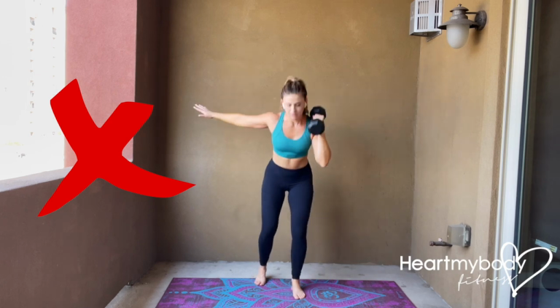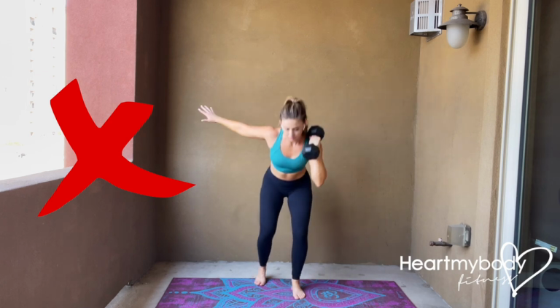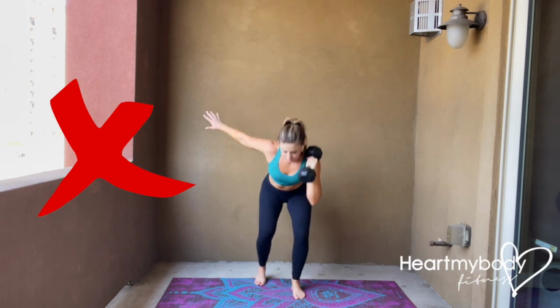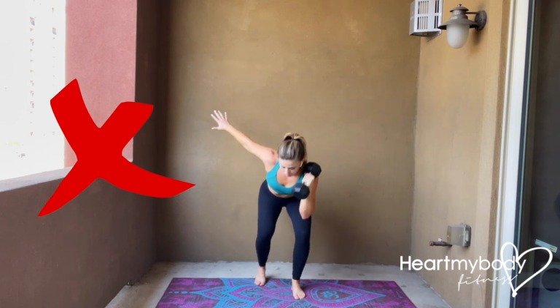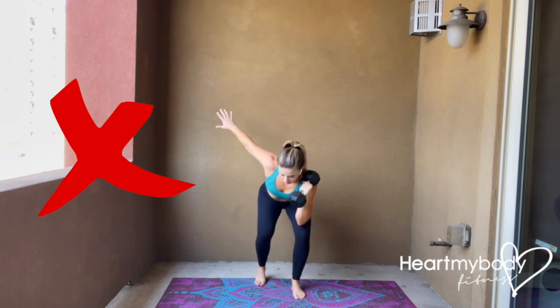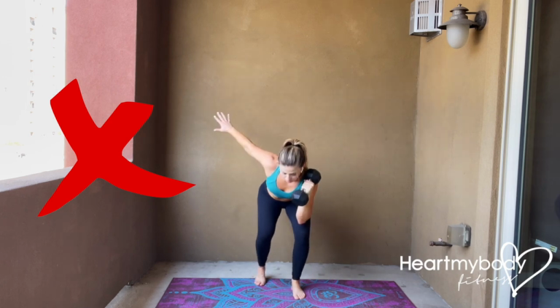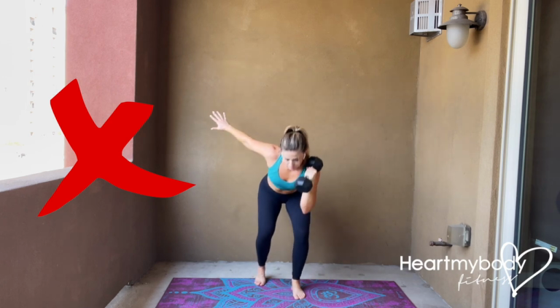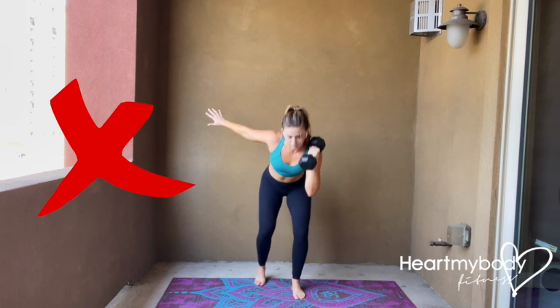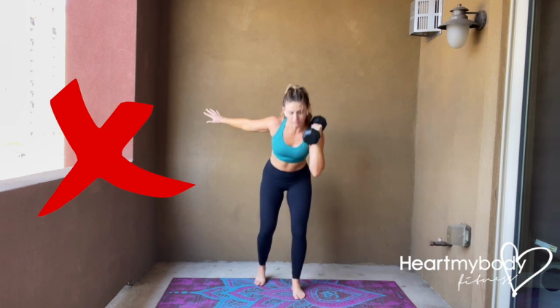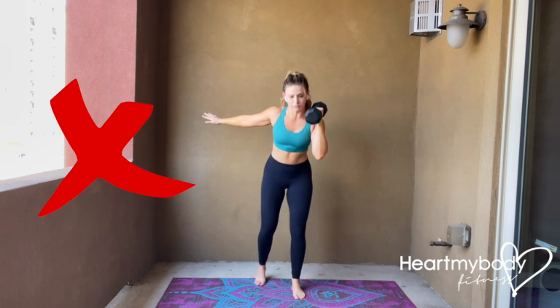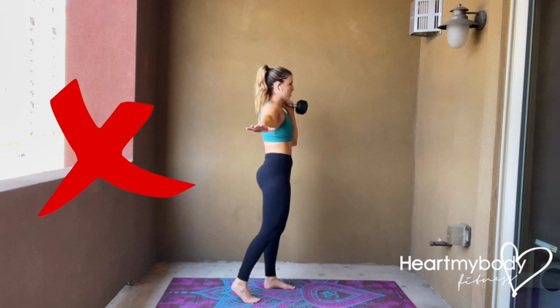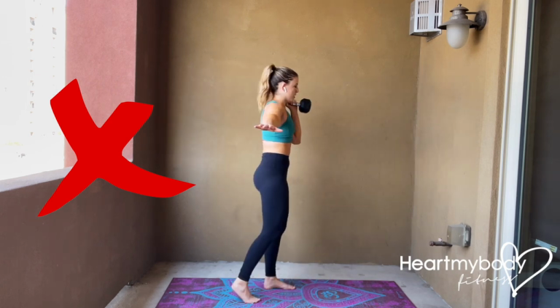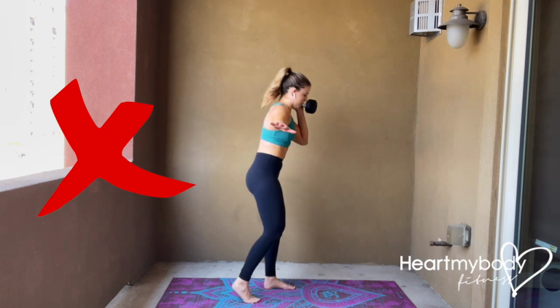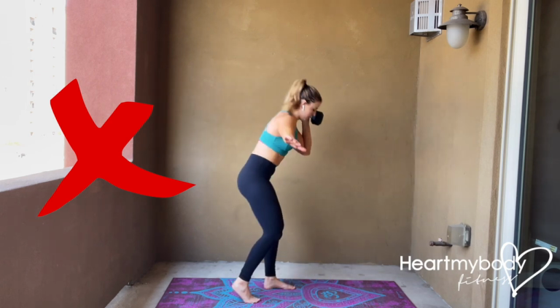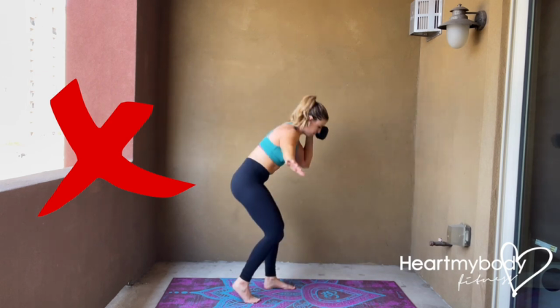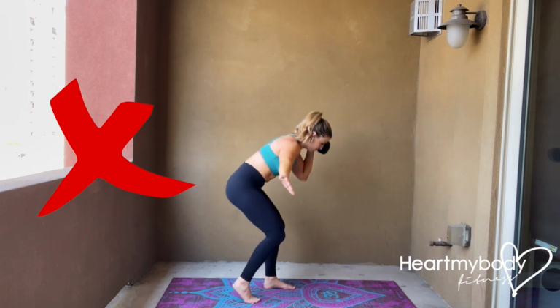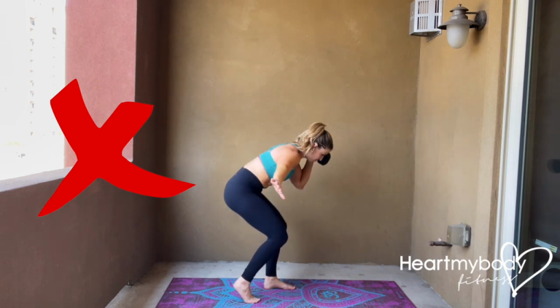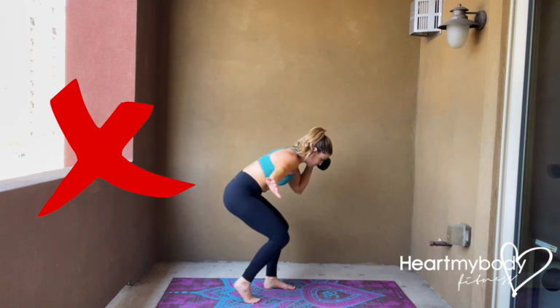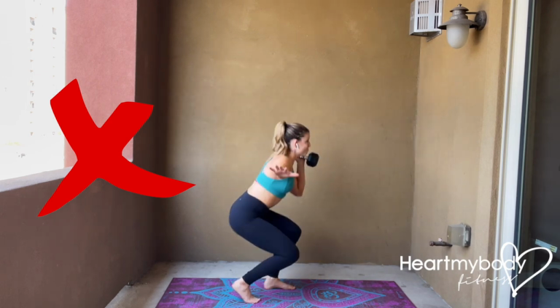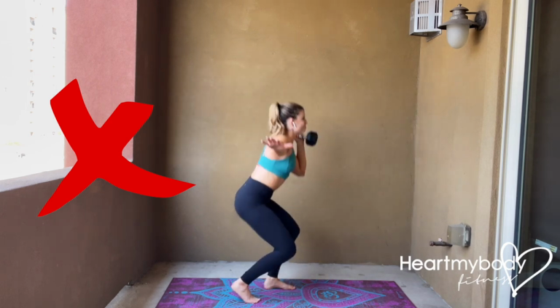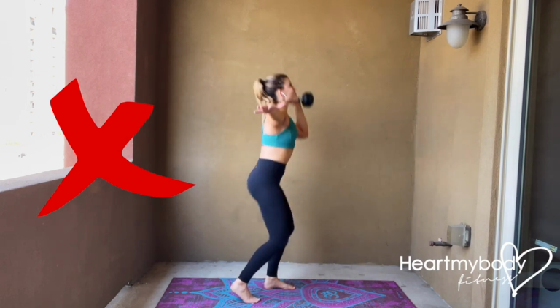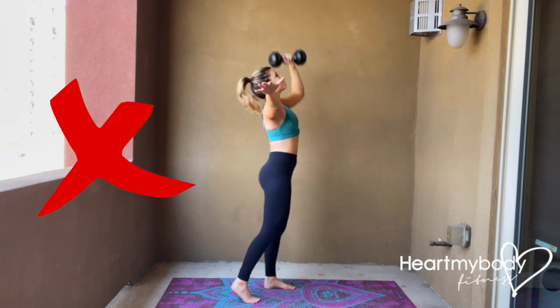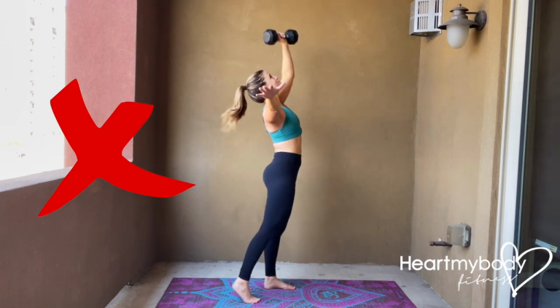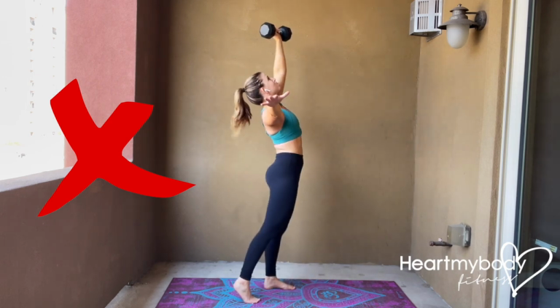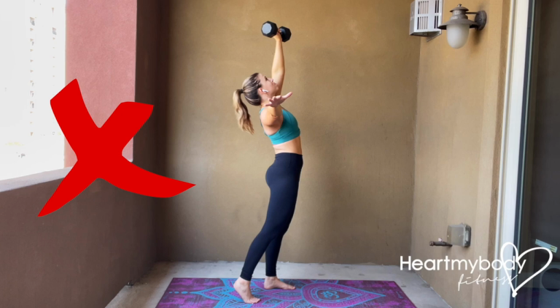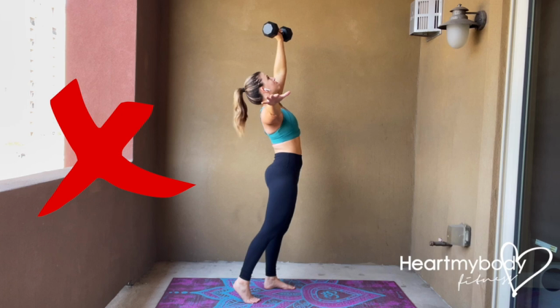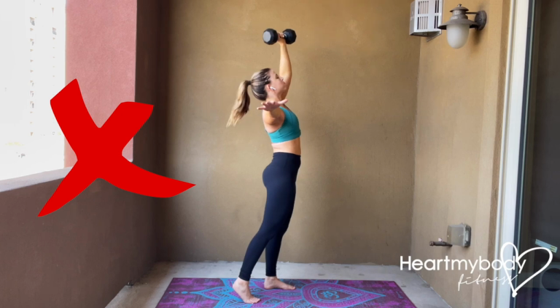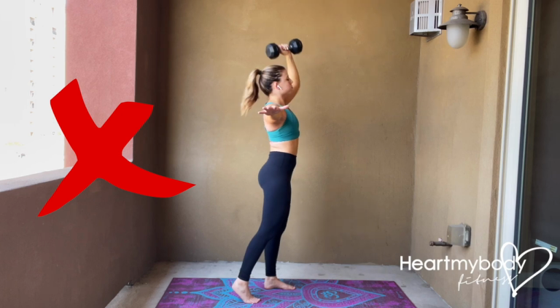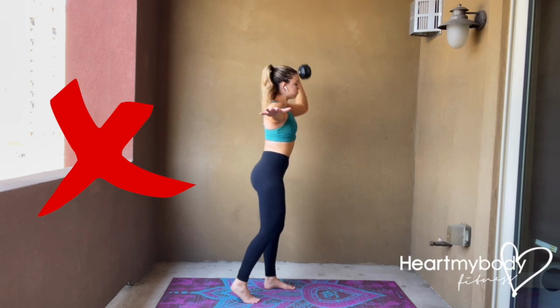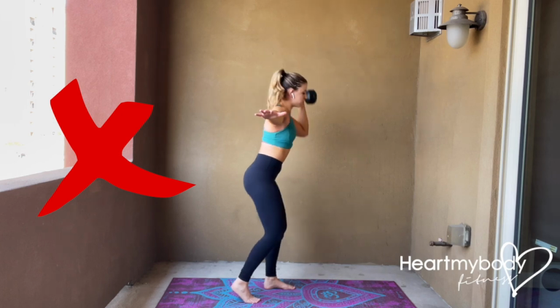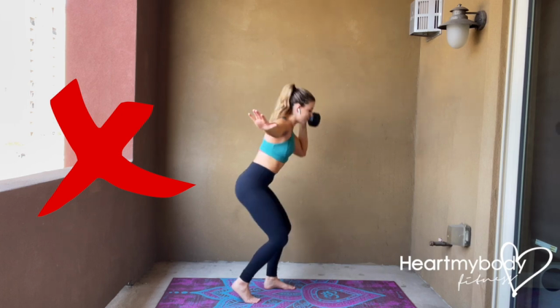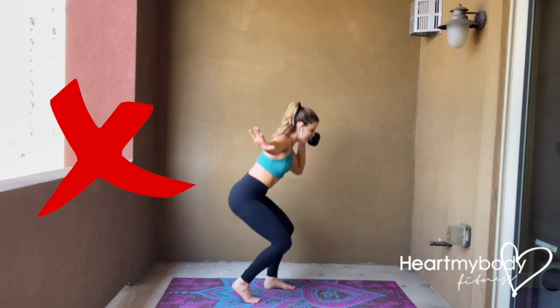Do not let your torso drop, do not round your back, and do not hyperextend when you stand up.